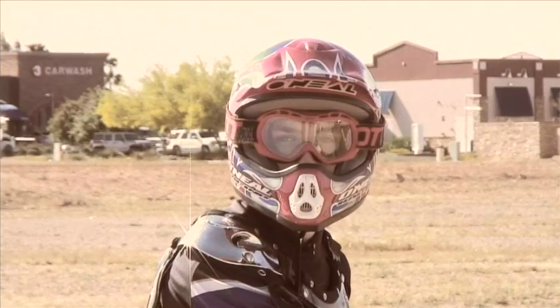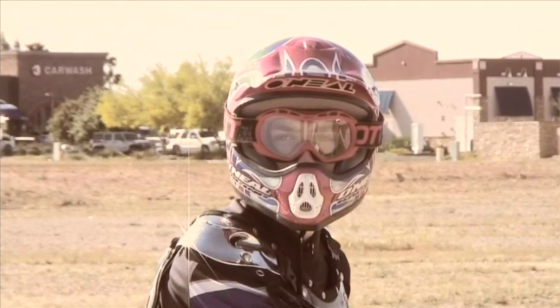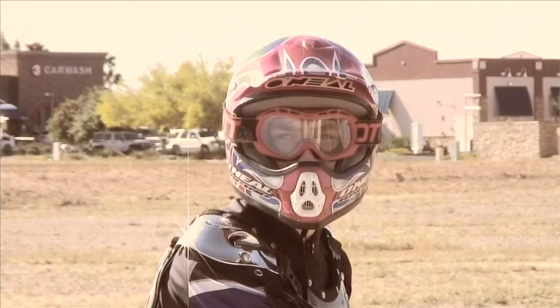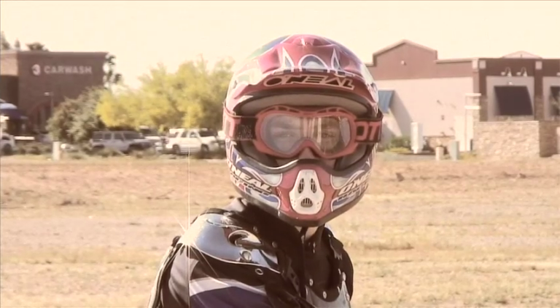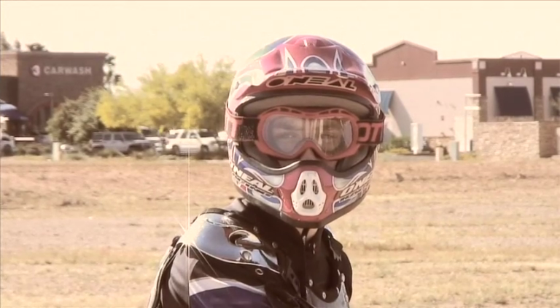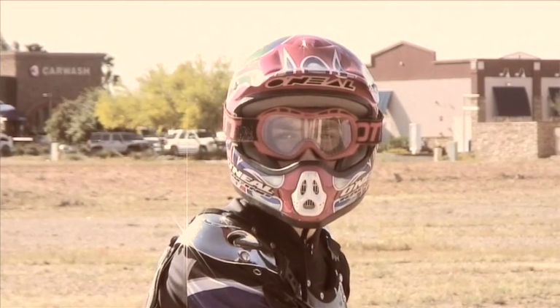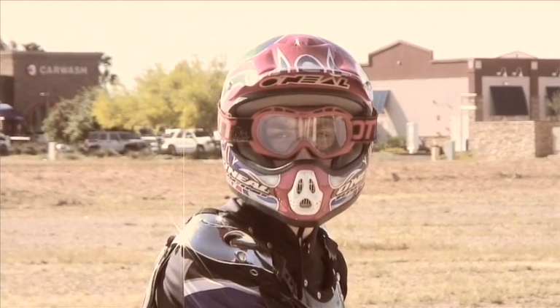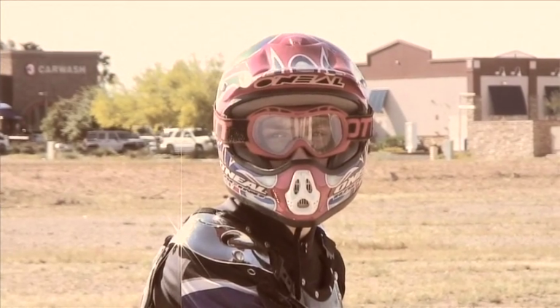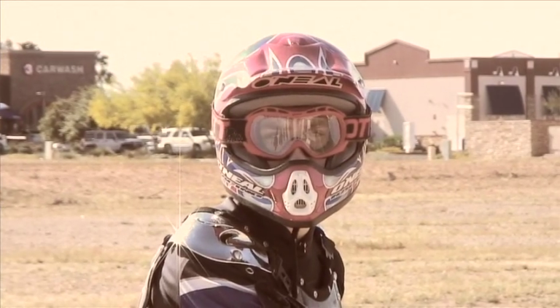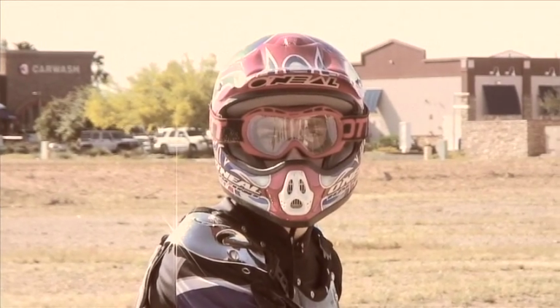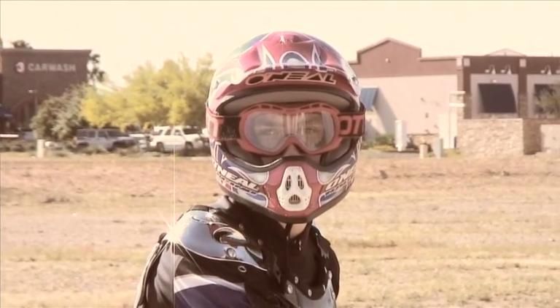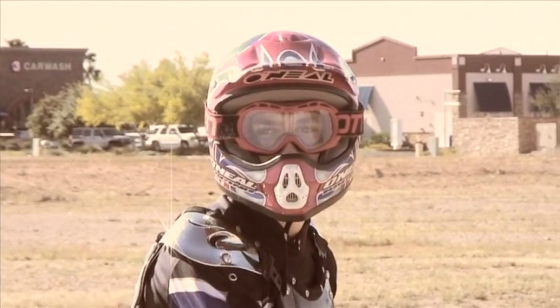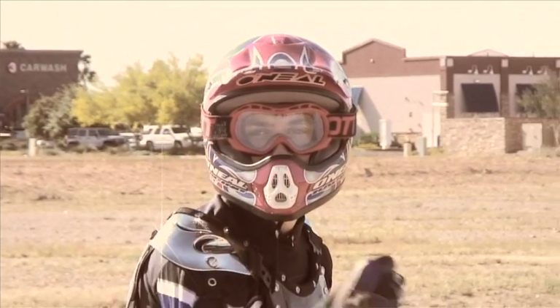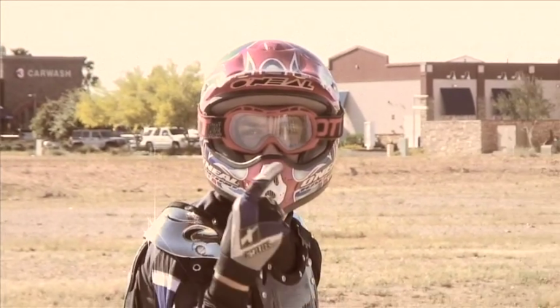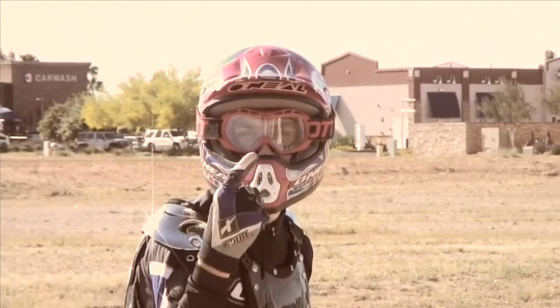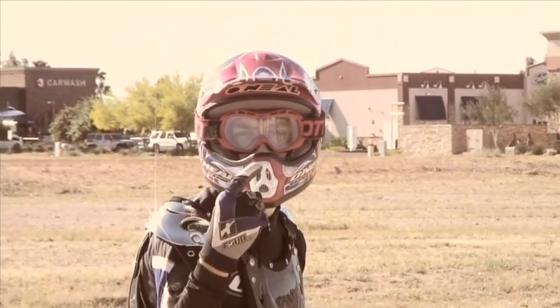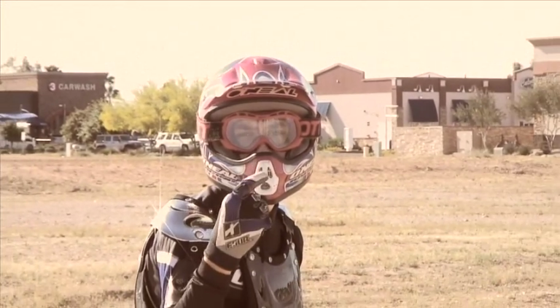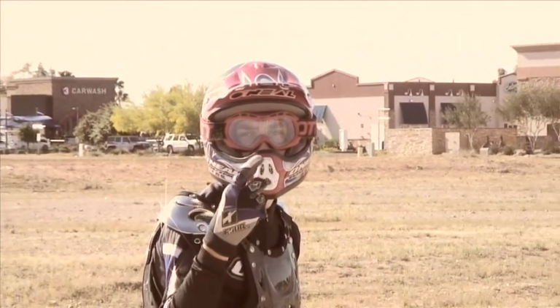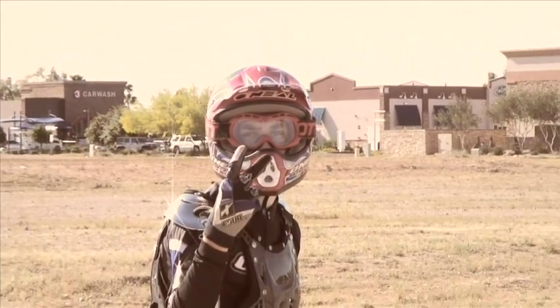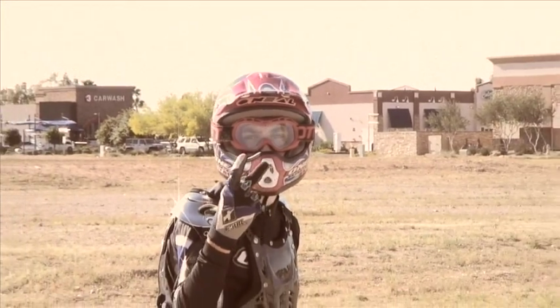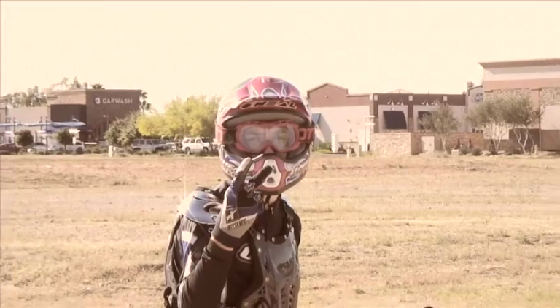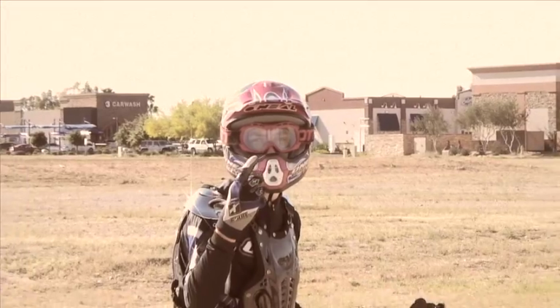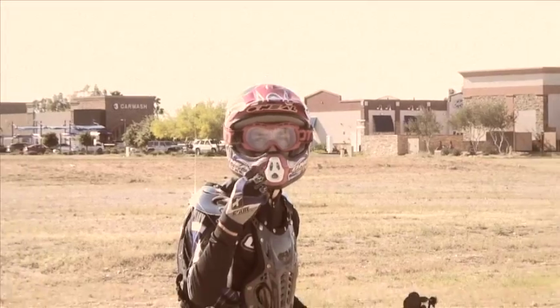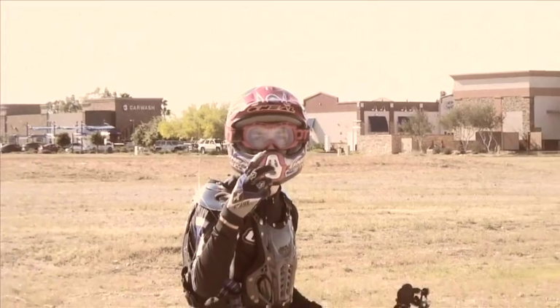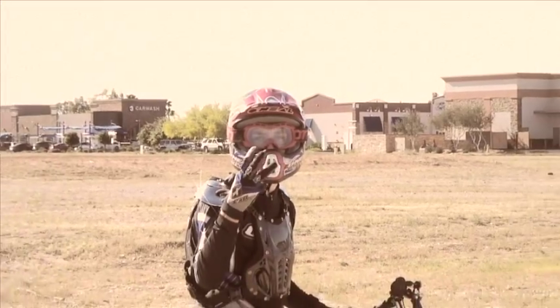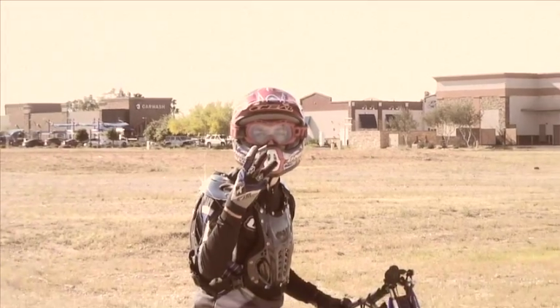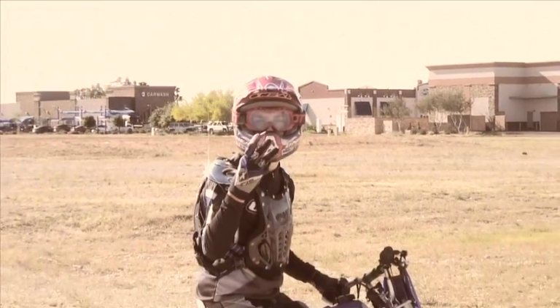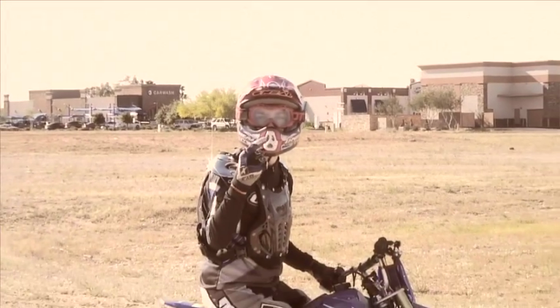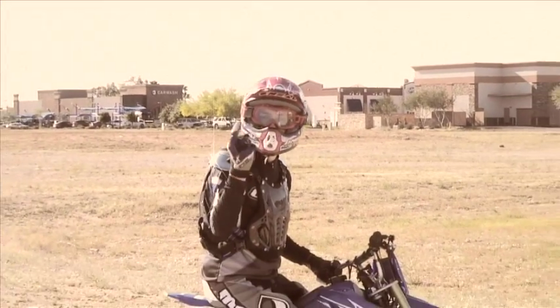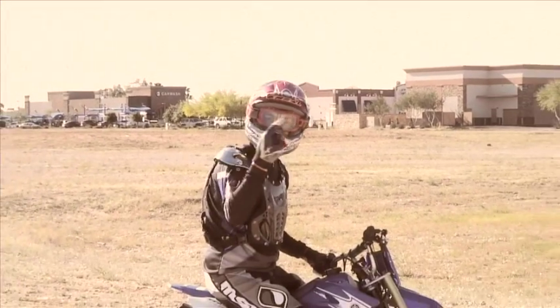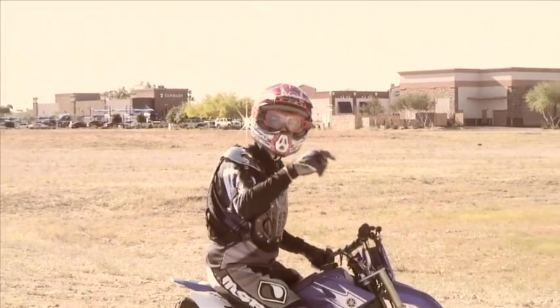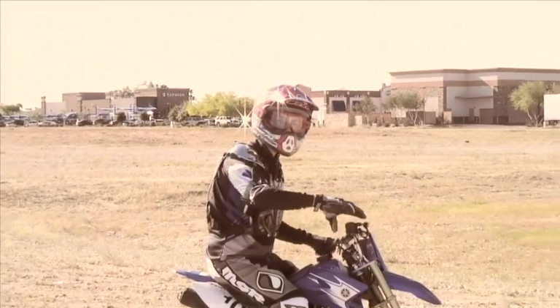Remember the three rules of riding a dirt bike: have enough gas, have the right equipment, and have fun. Let's go!